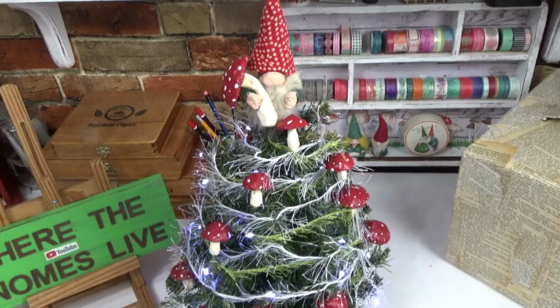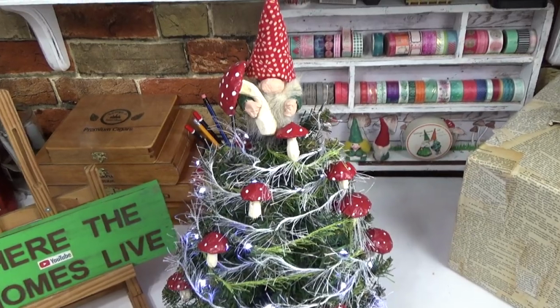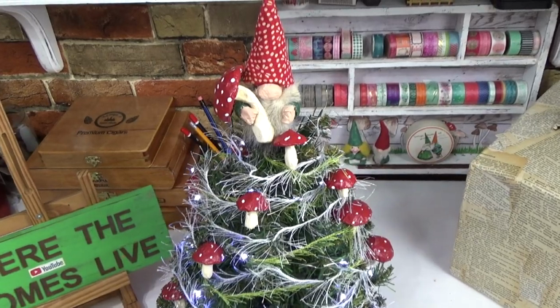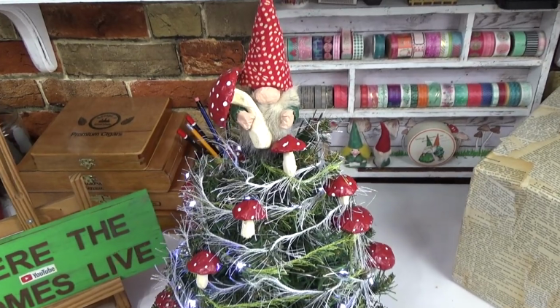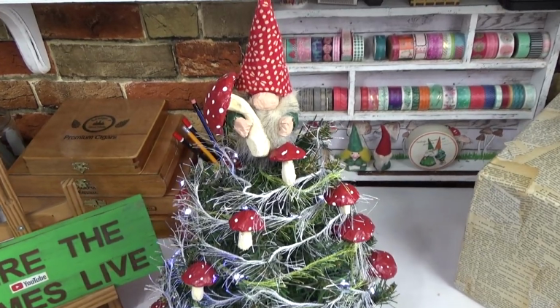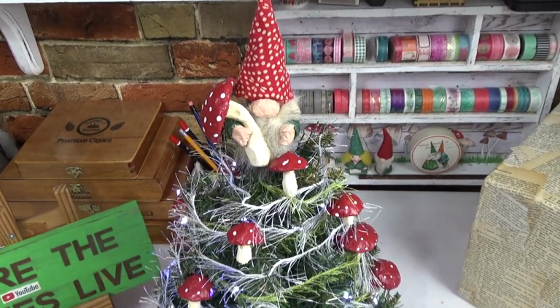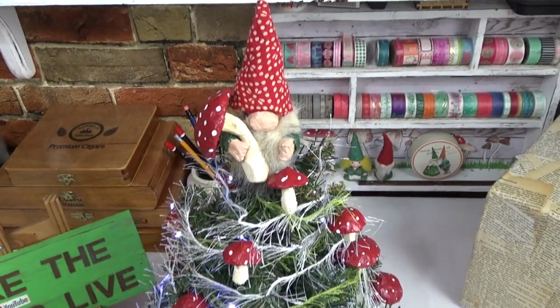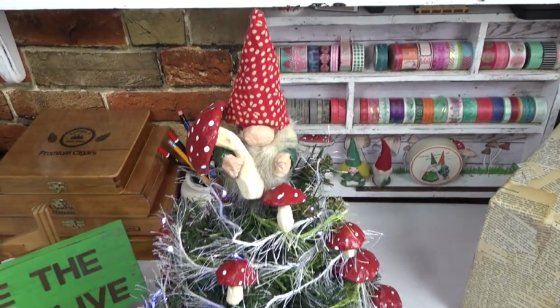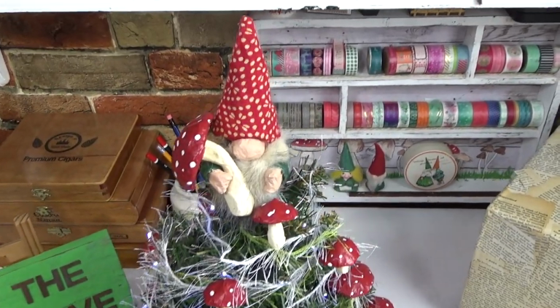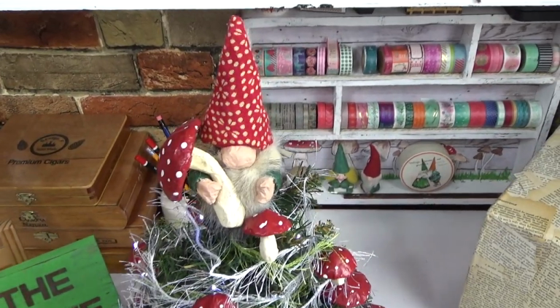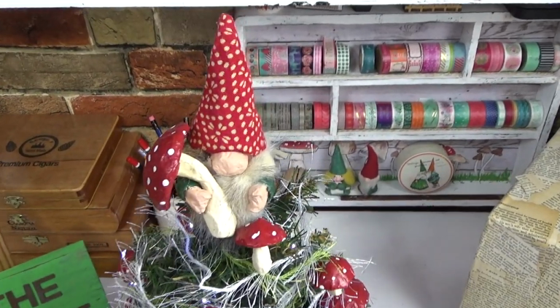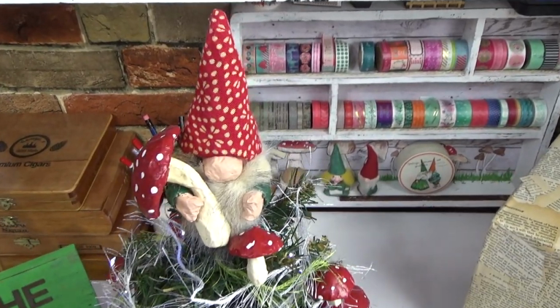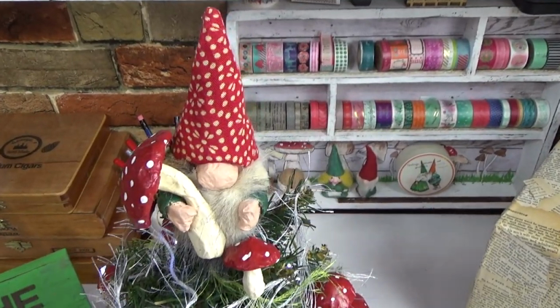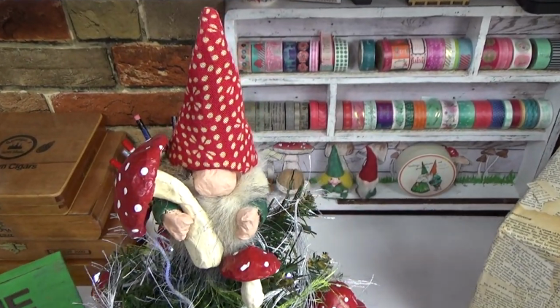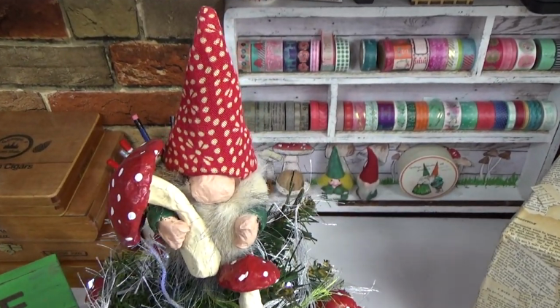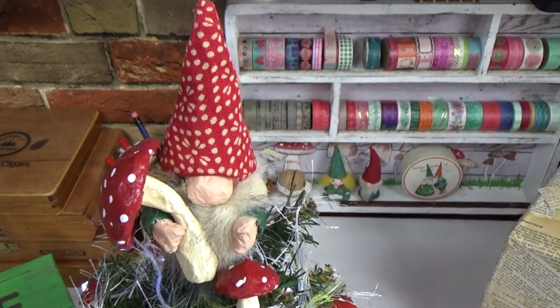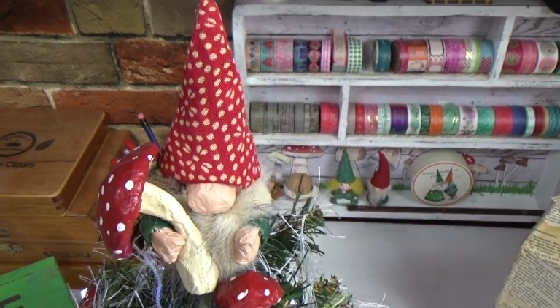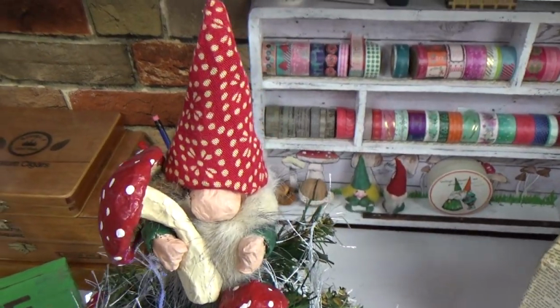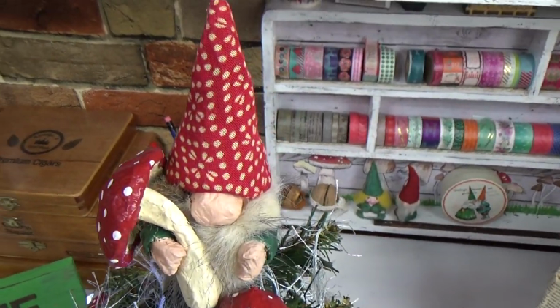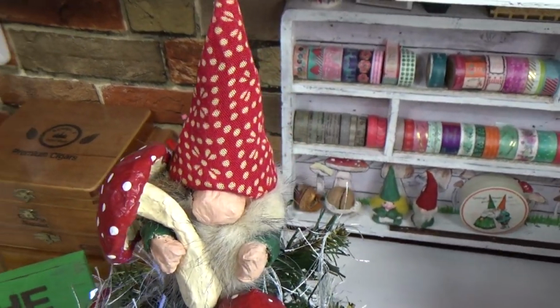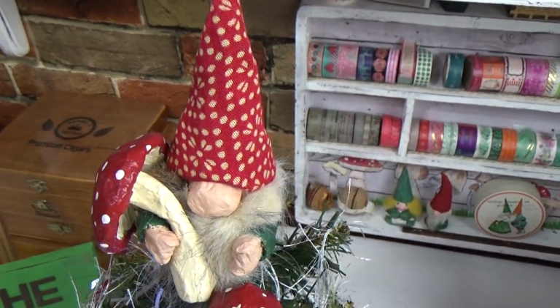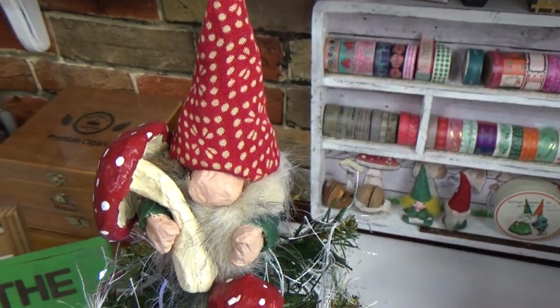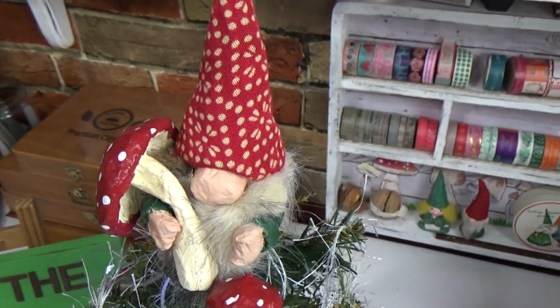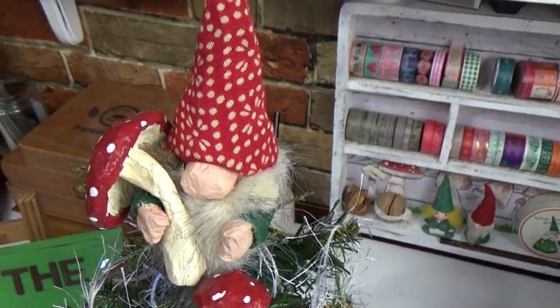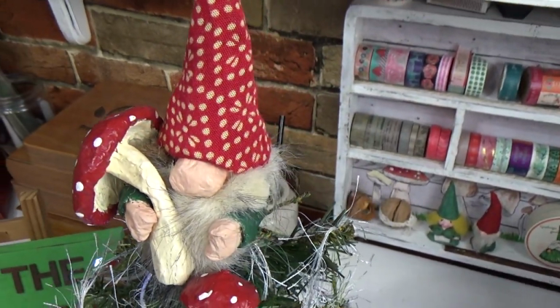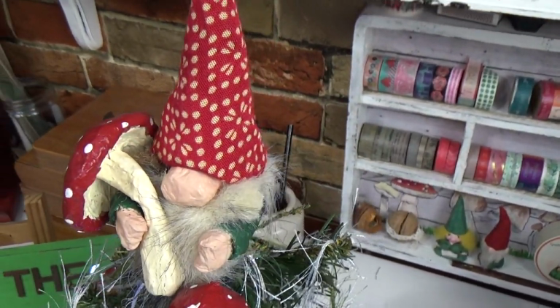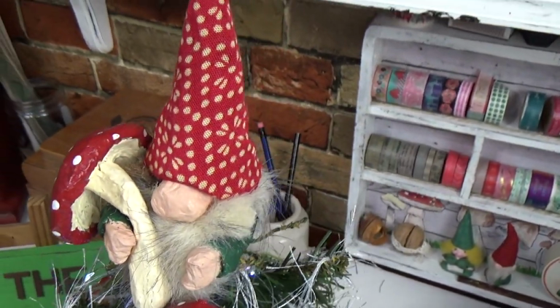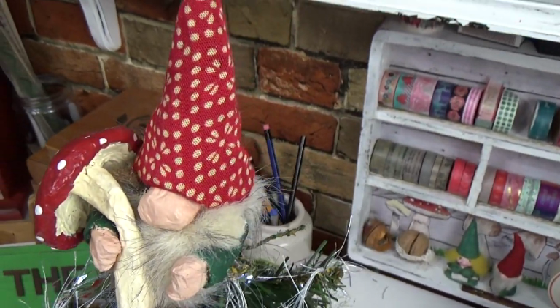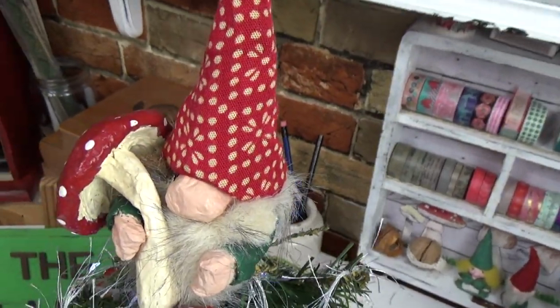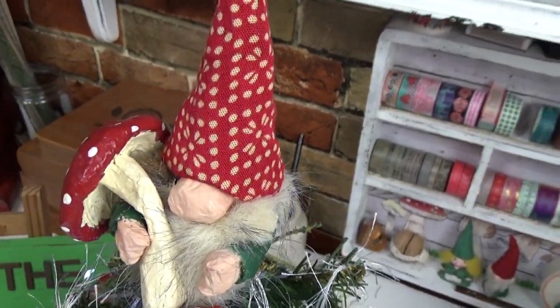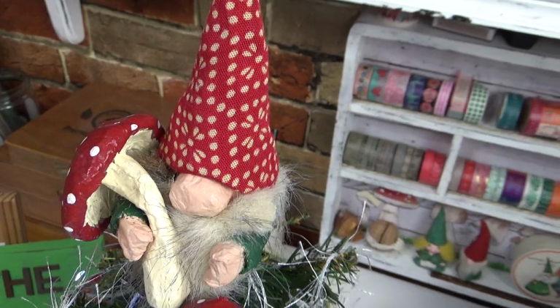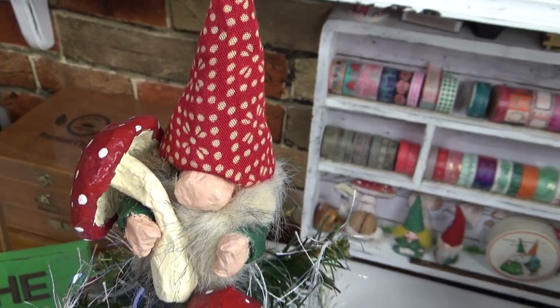Hi guys, welcome back to my channel. We're the Gnome Zip. This is Sharon Oyella and today we're making this gnome topper.